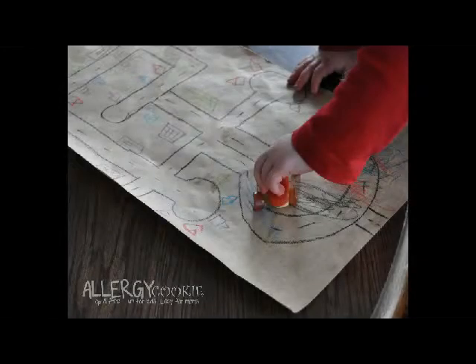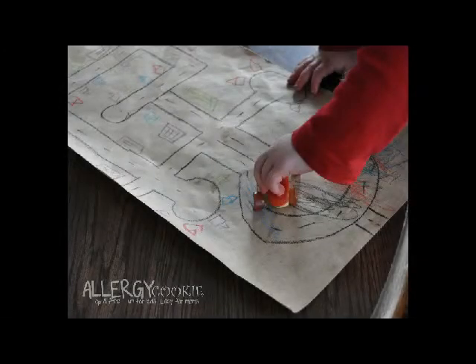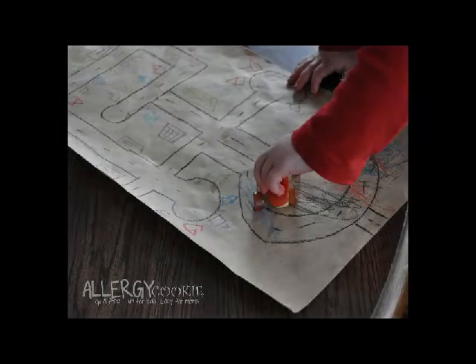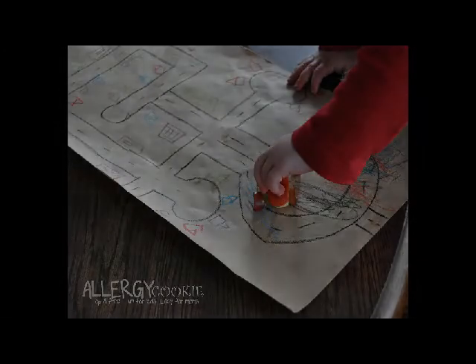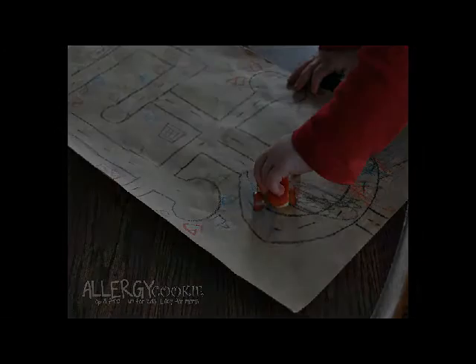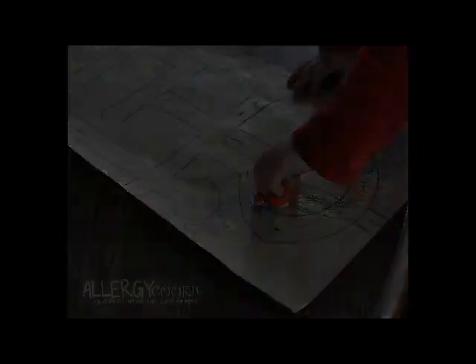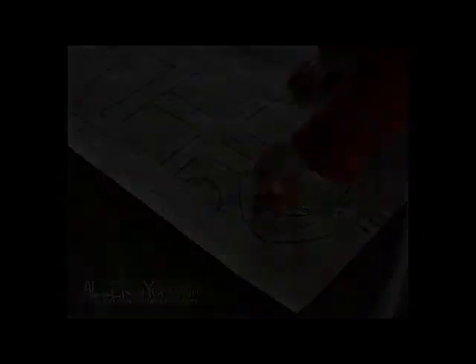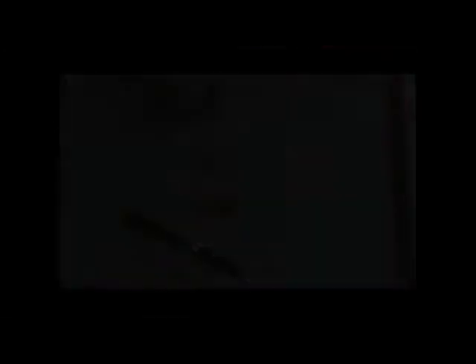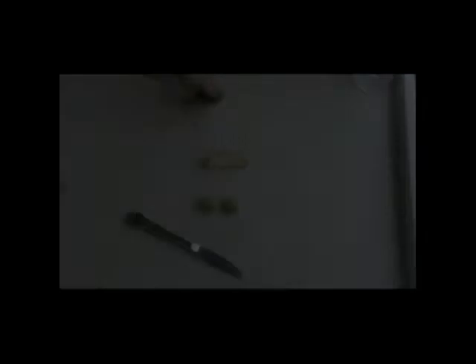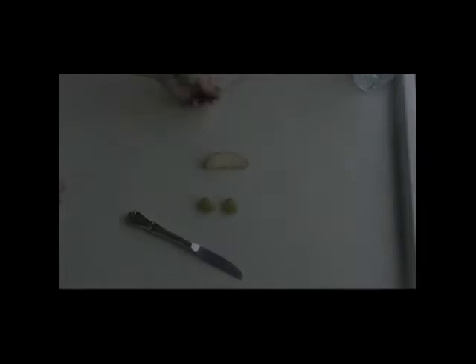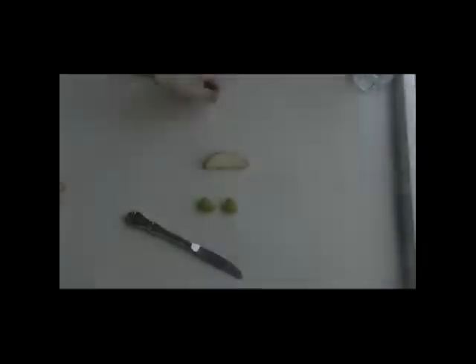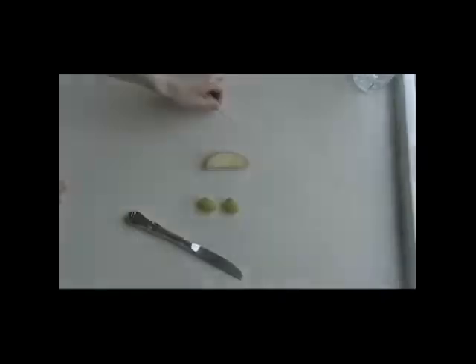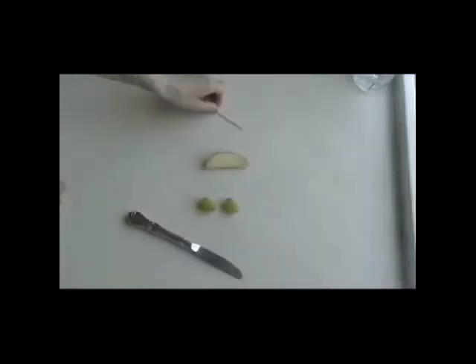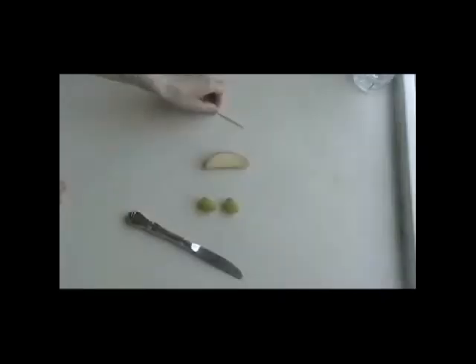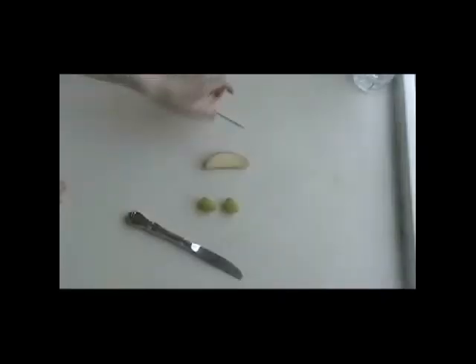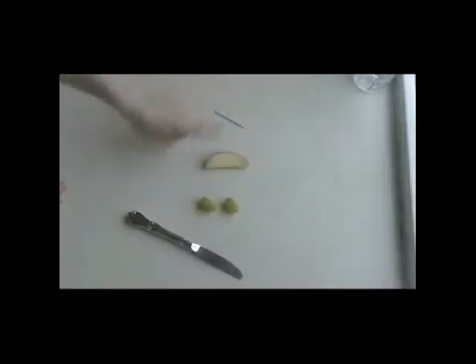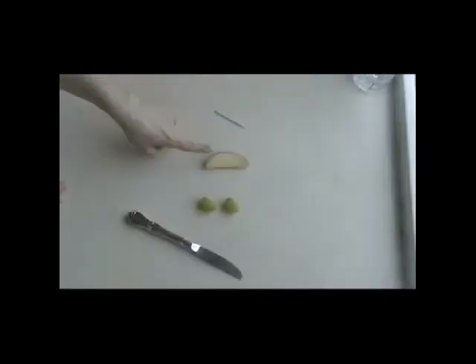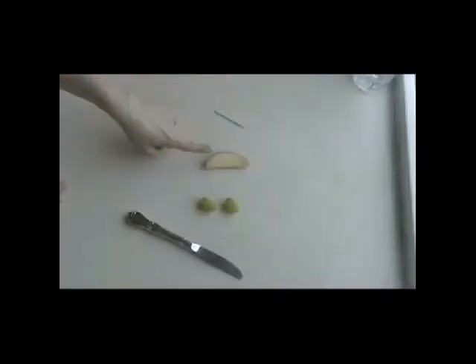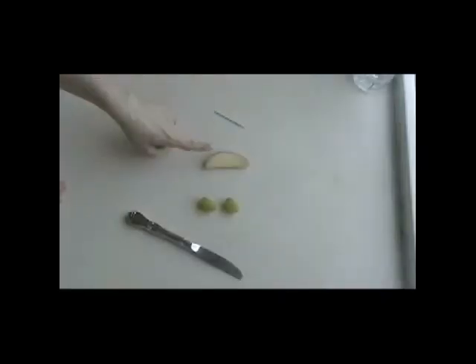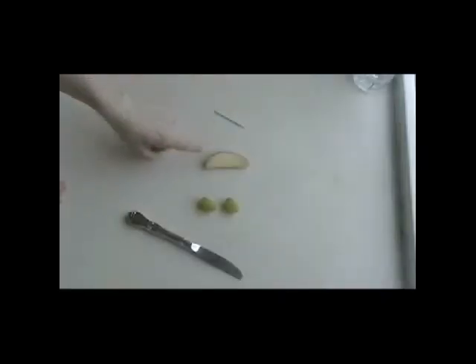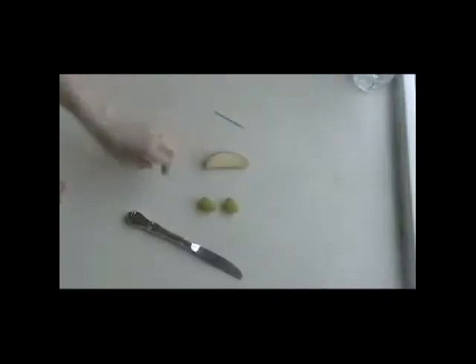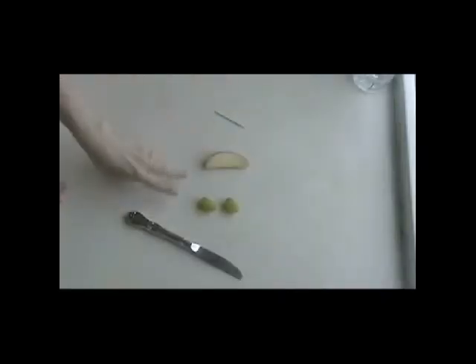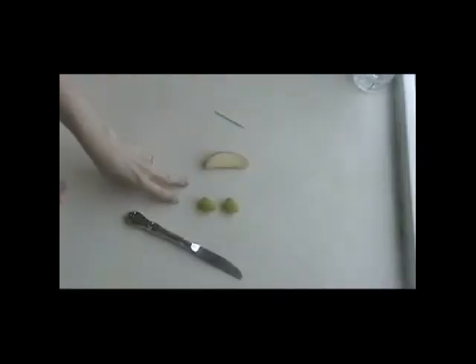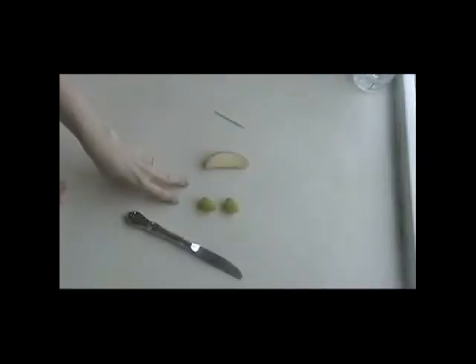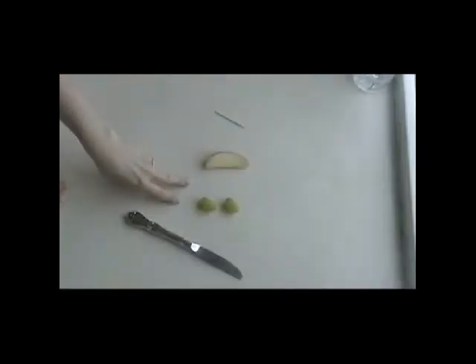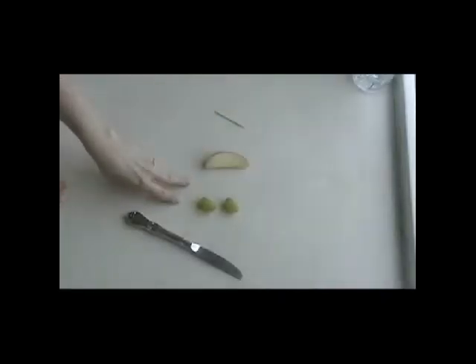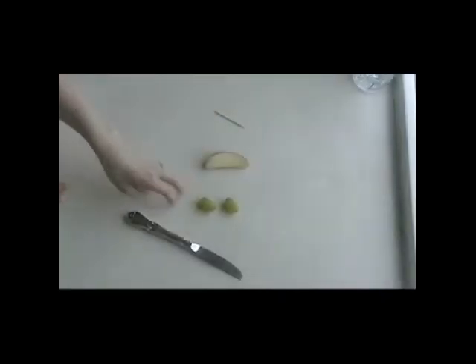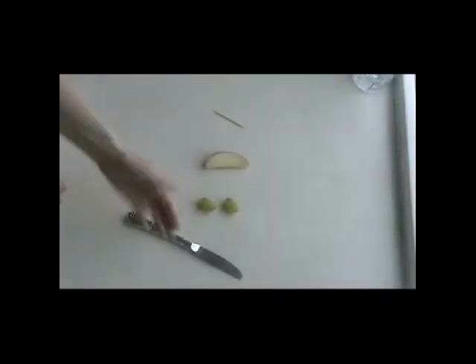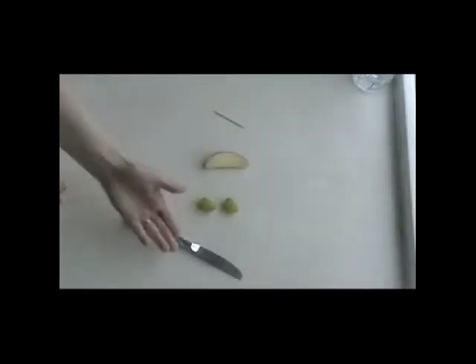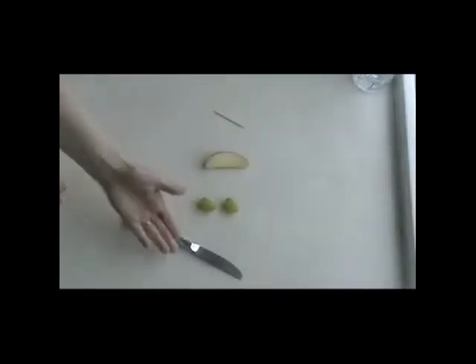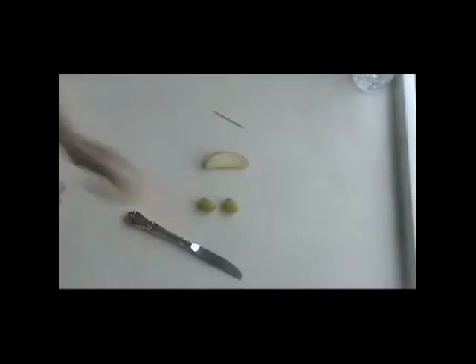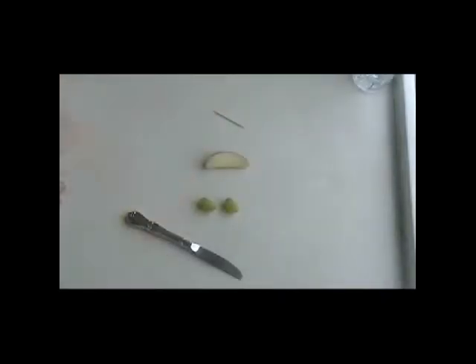All you need is a toothpick, one apple slice, two grapes, and a table knife.